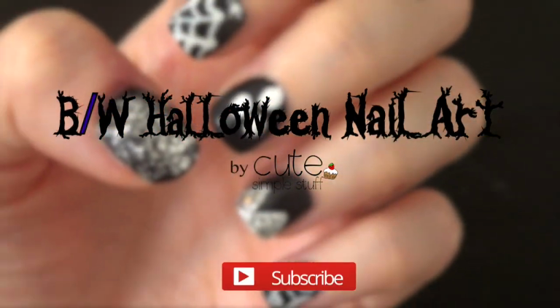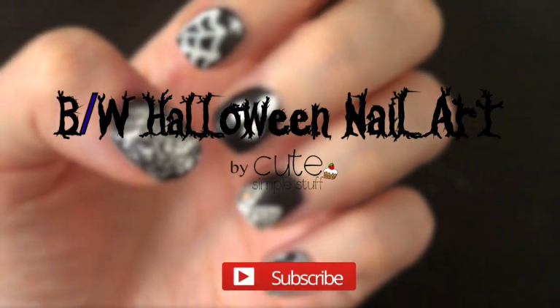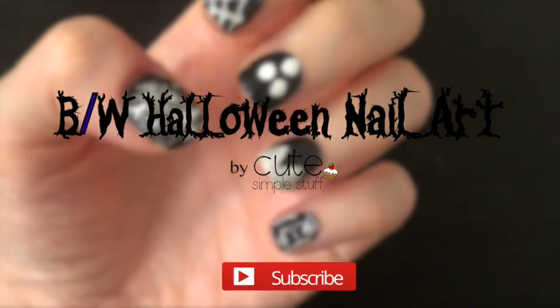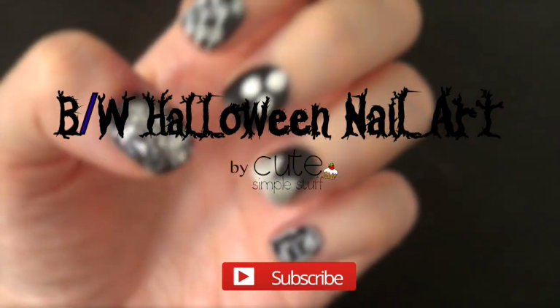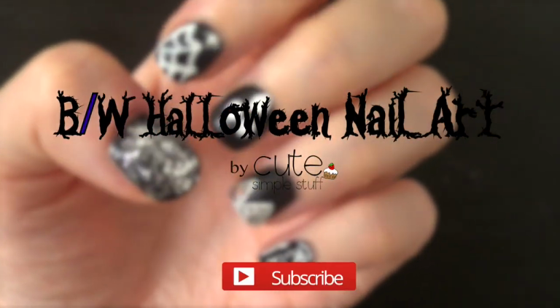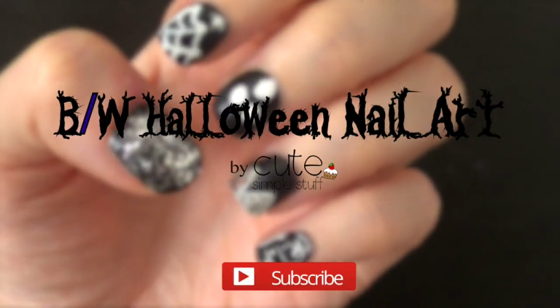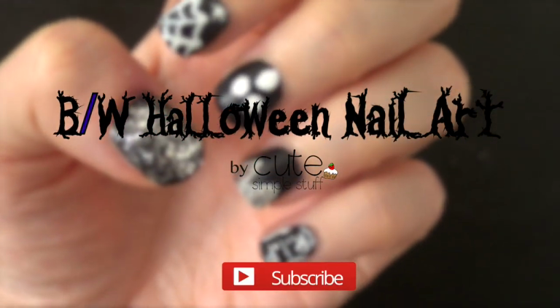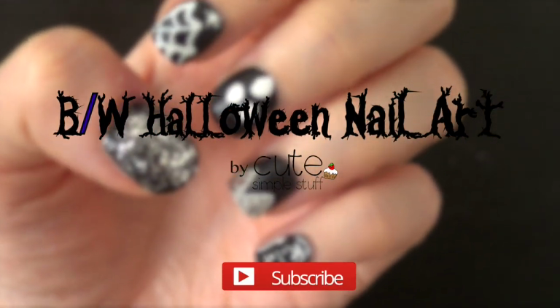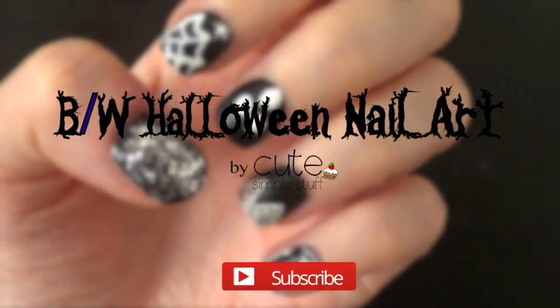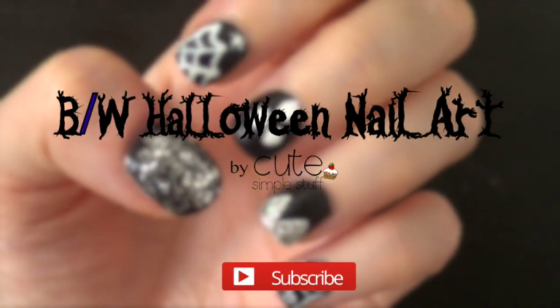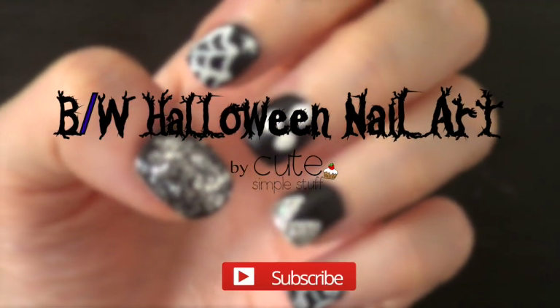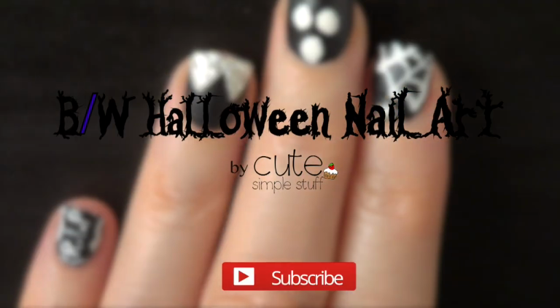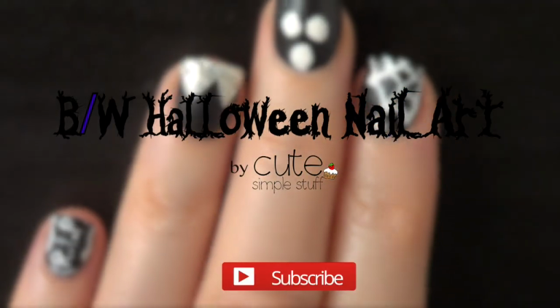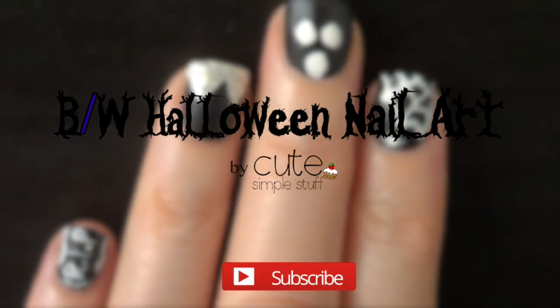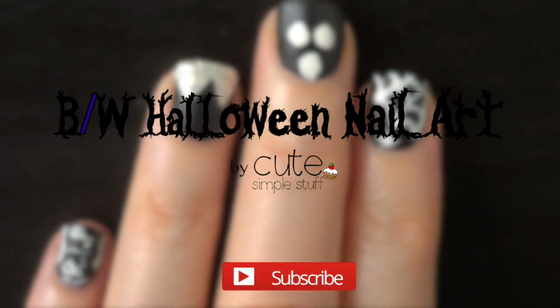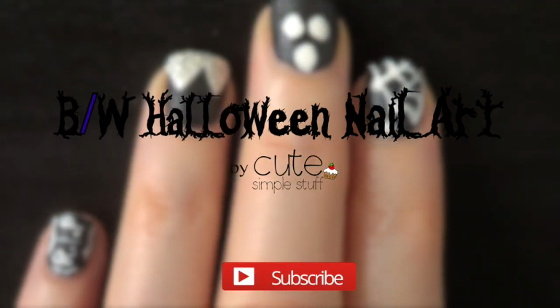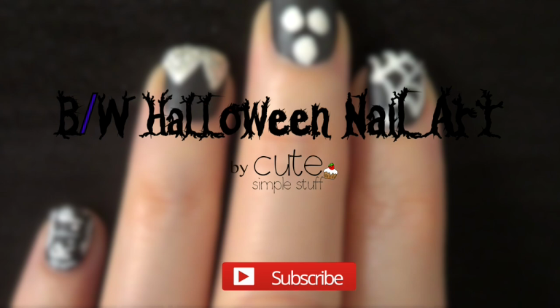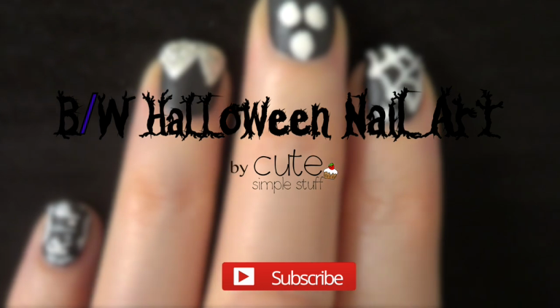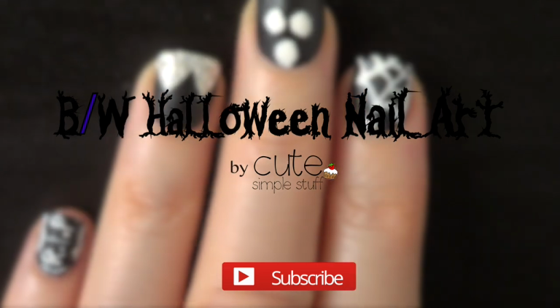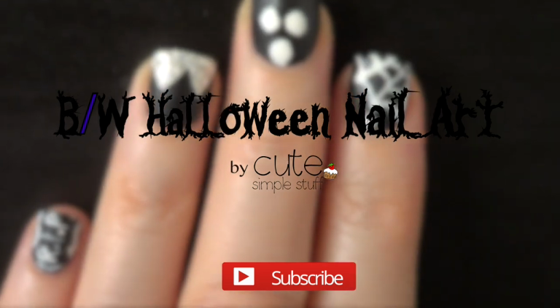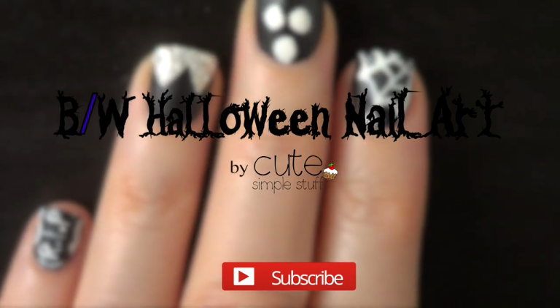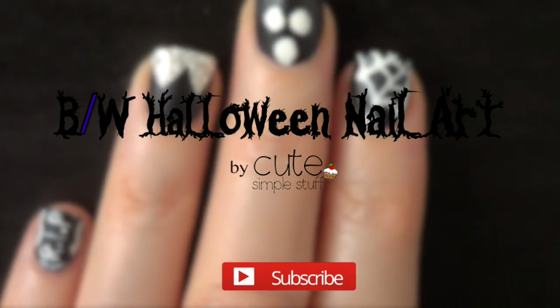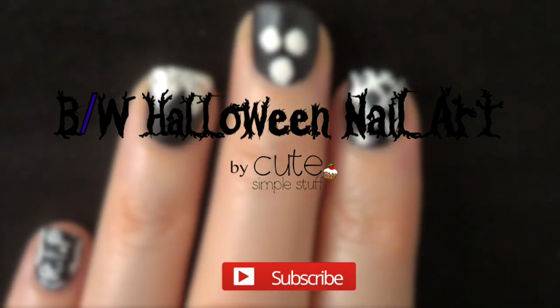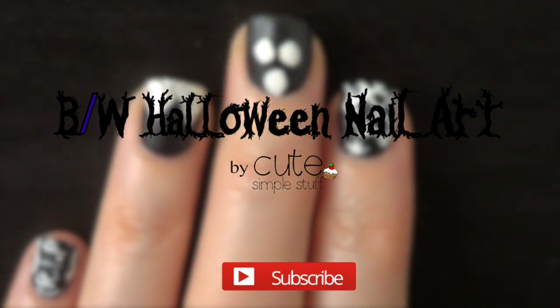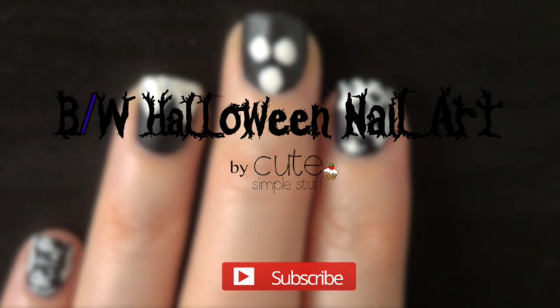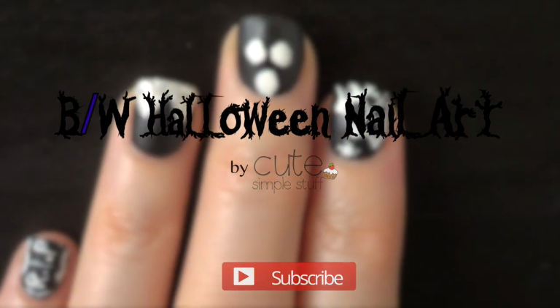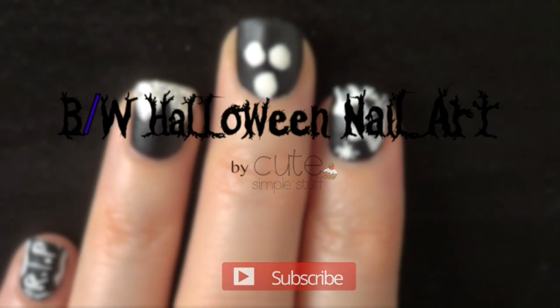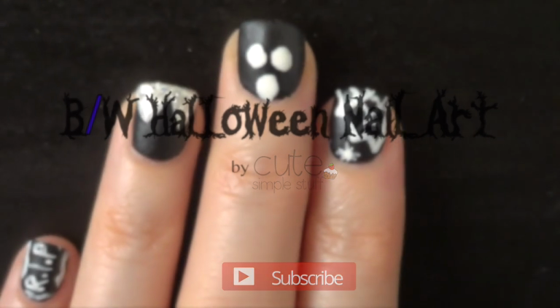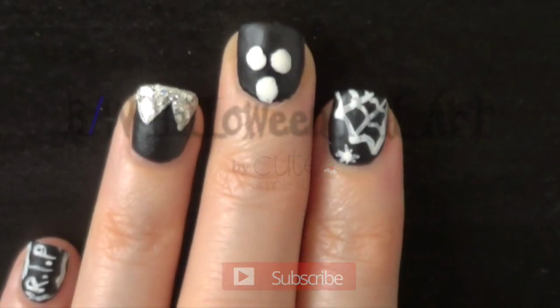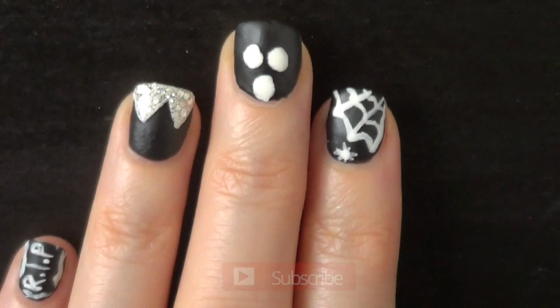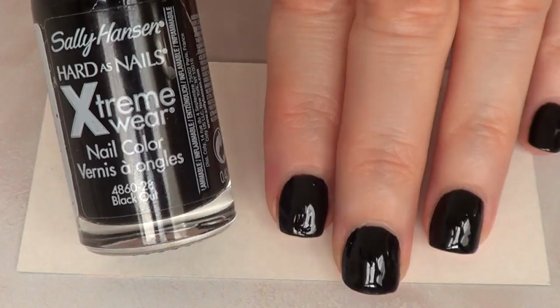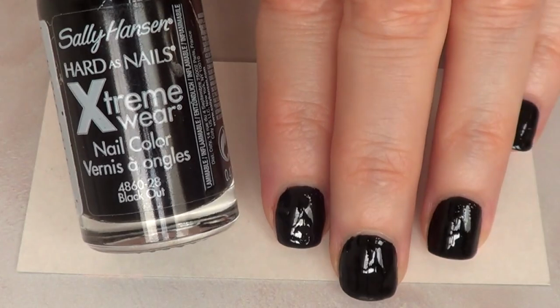Hi everyone, it's Renee and today I want to share with you this black and white Halloween nail art.